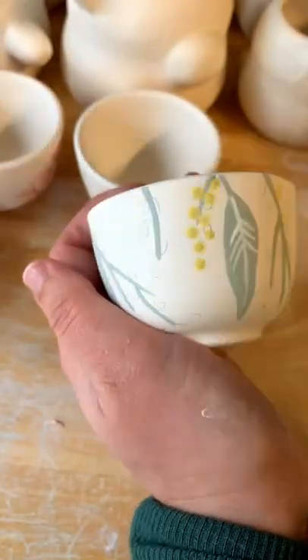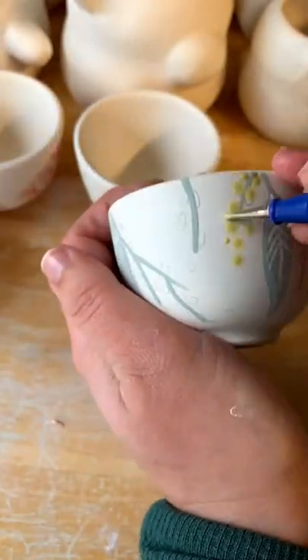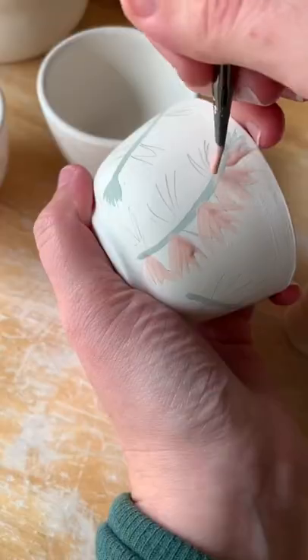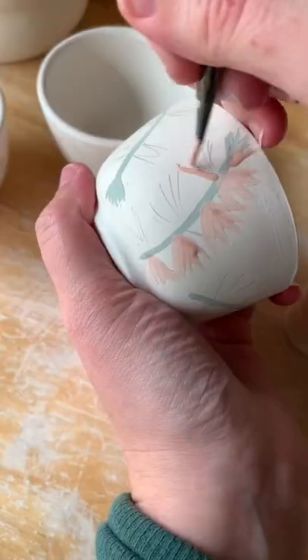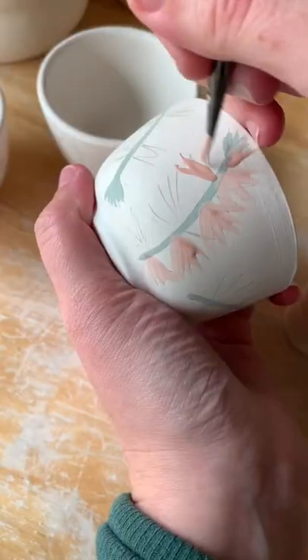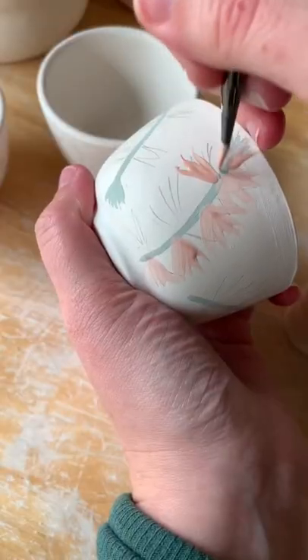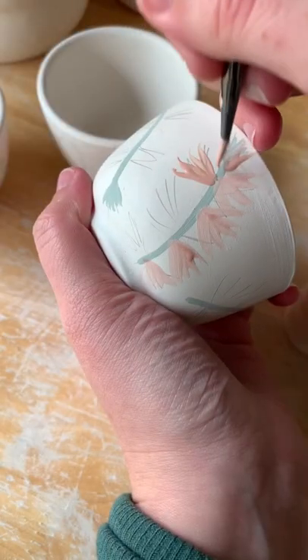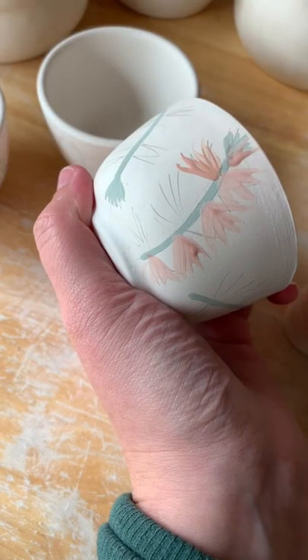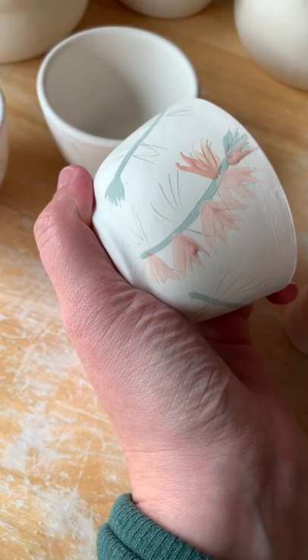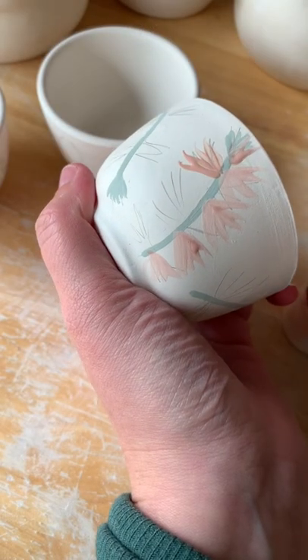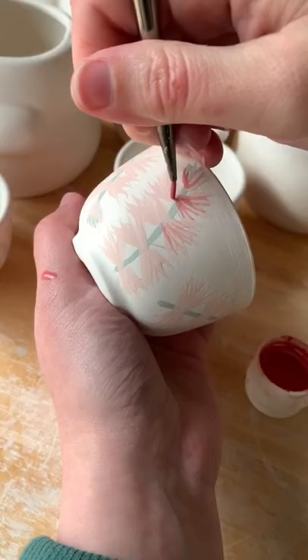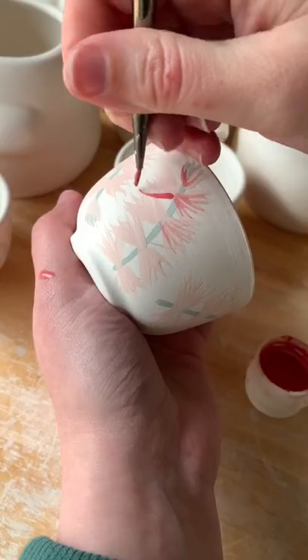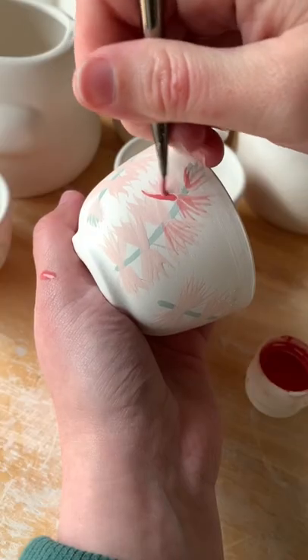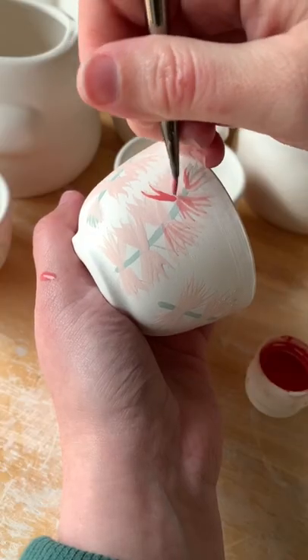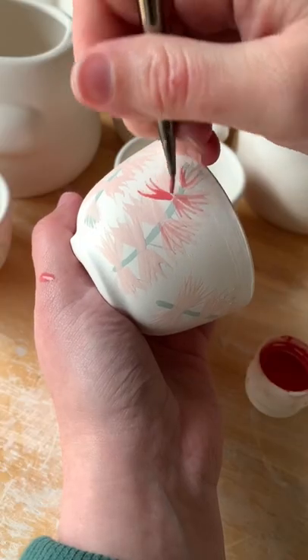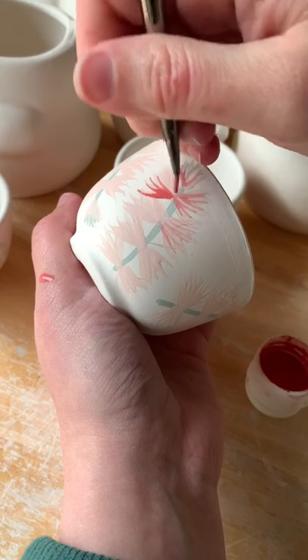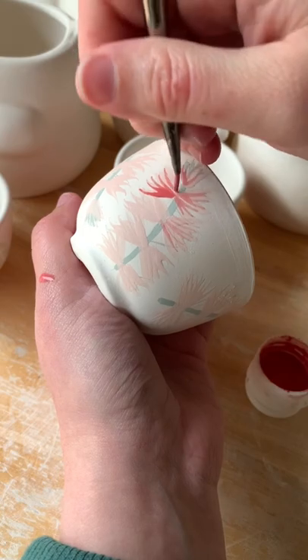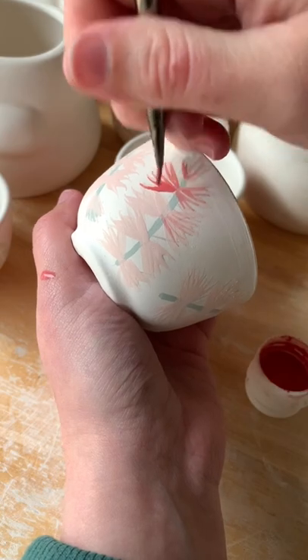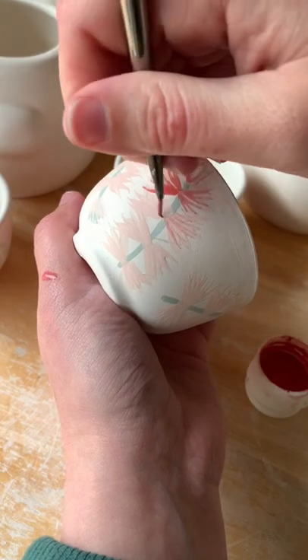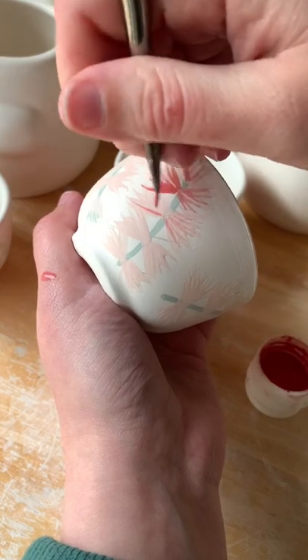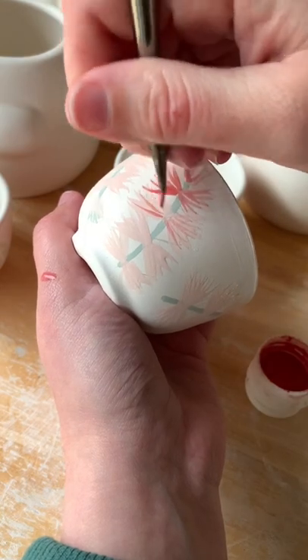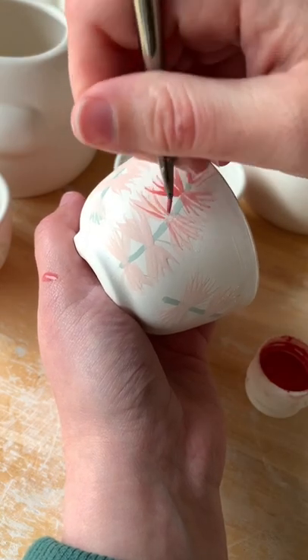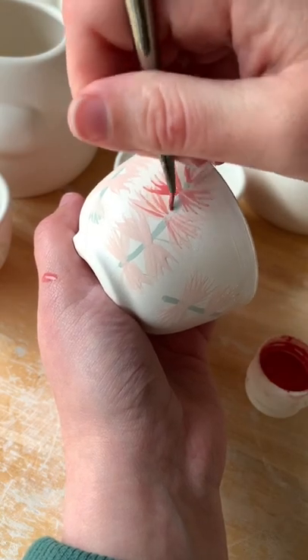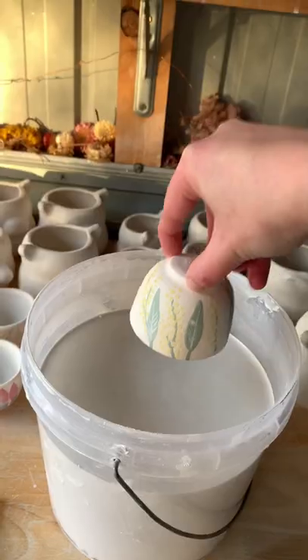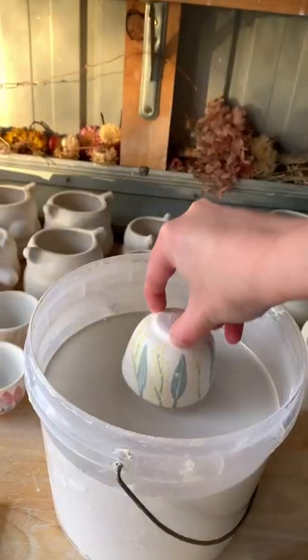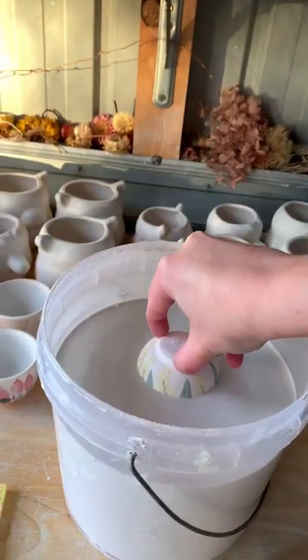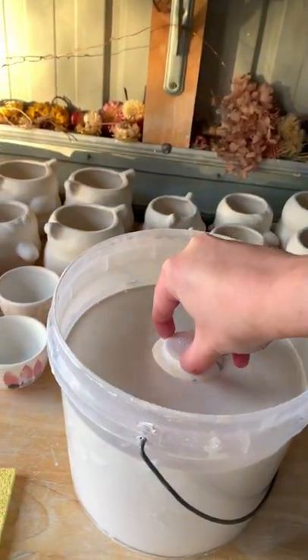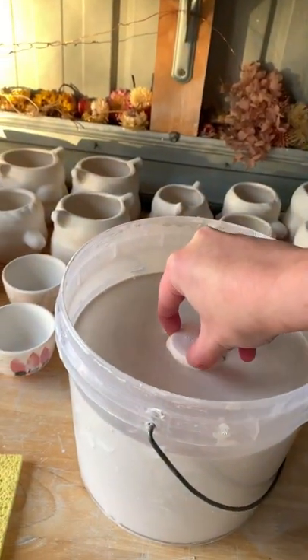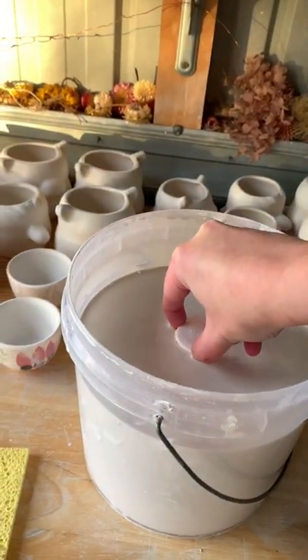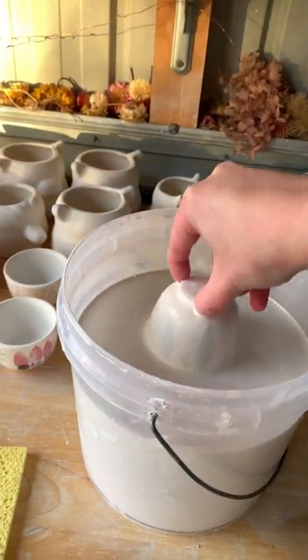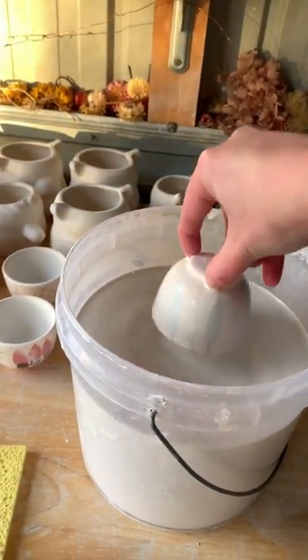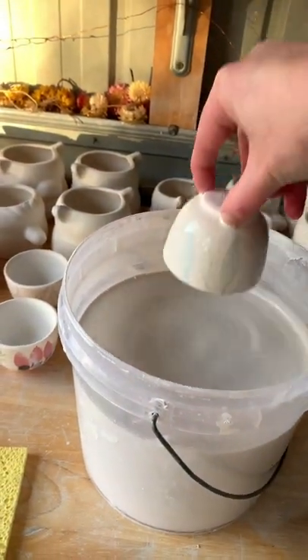I then add some bottle brush, all in vibrant colors. They were really small, which actually made them super tricky to glaze.